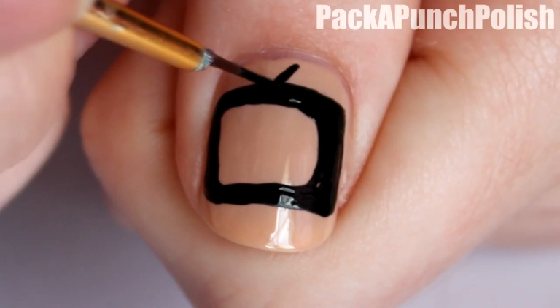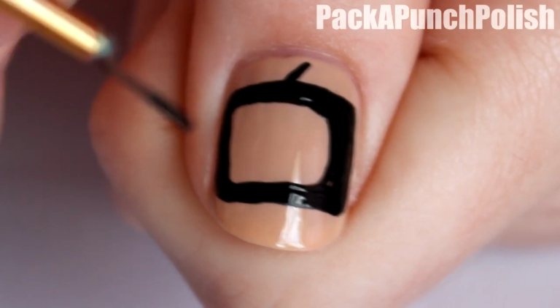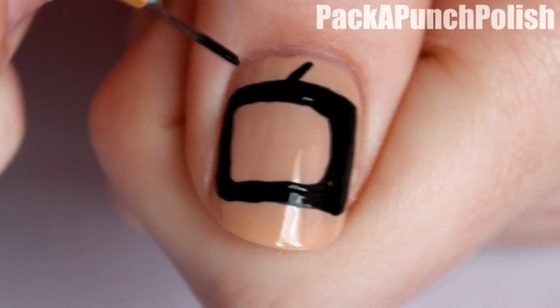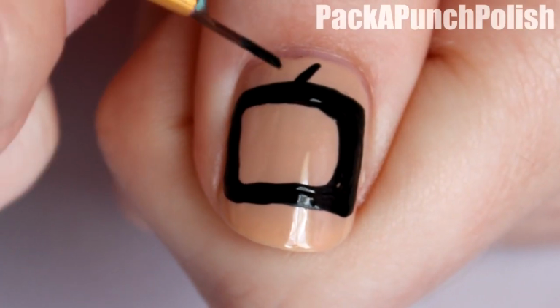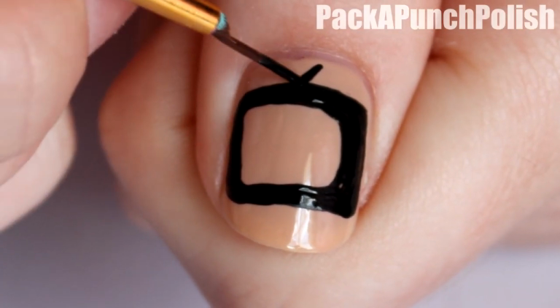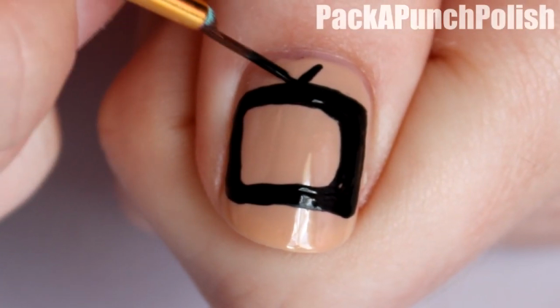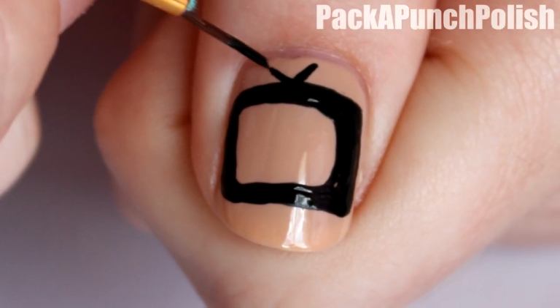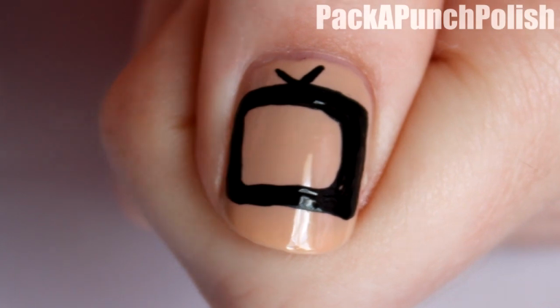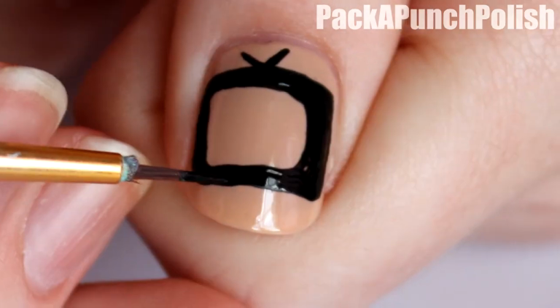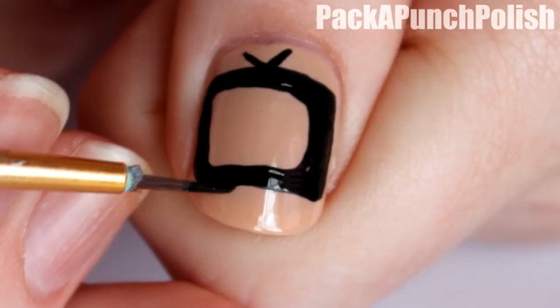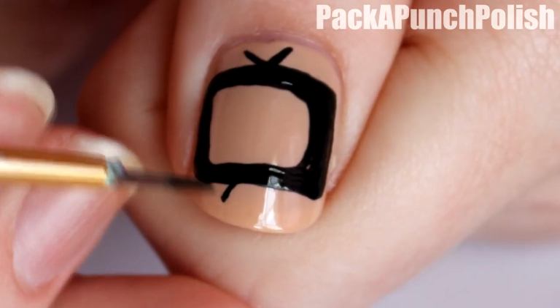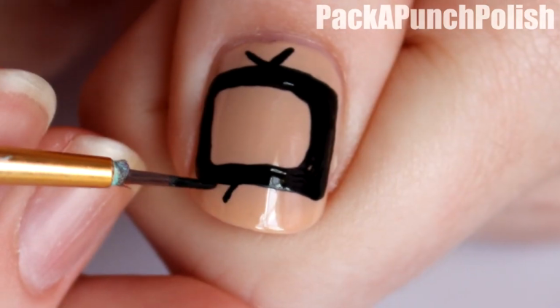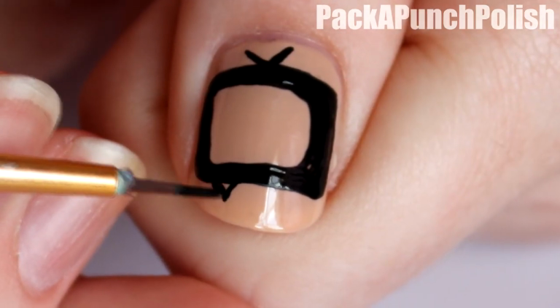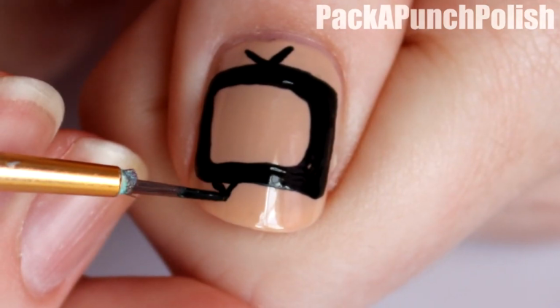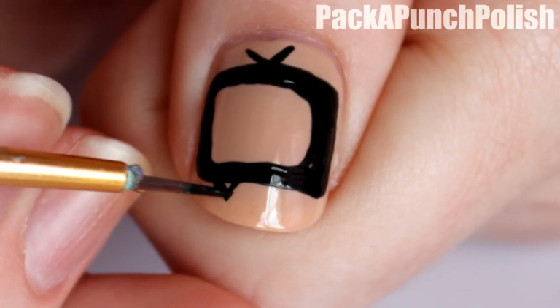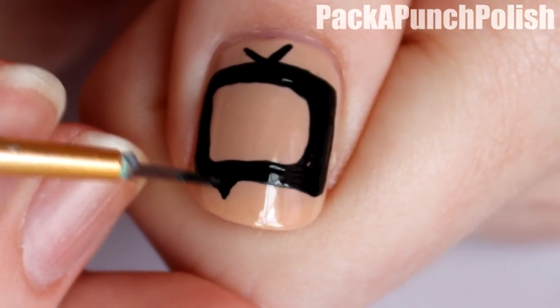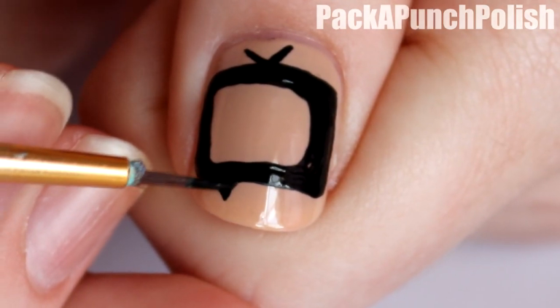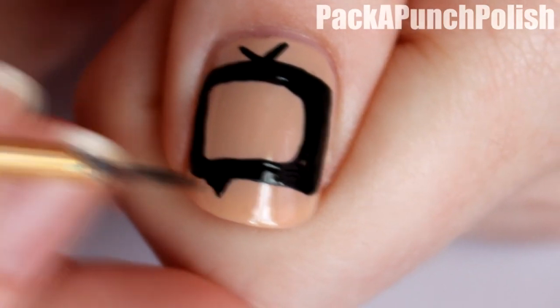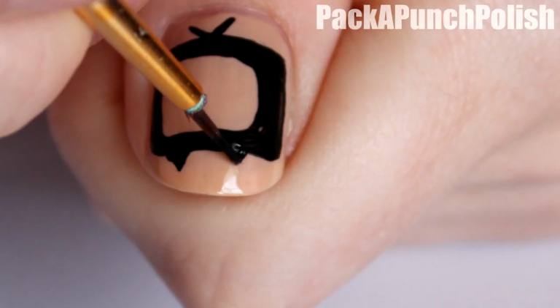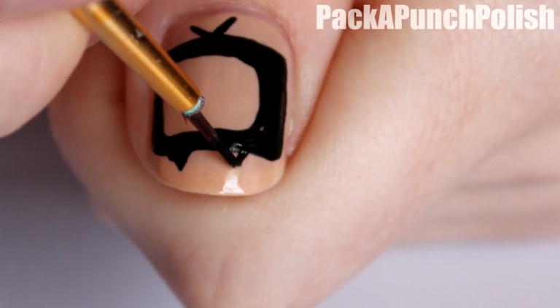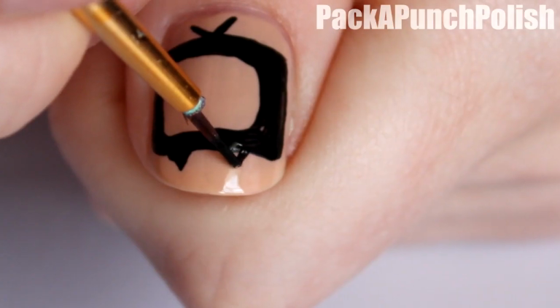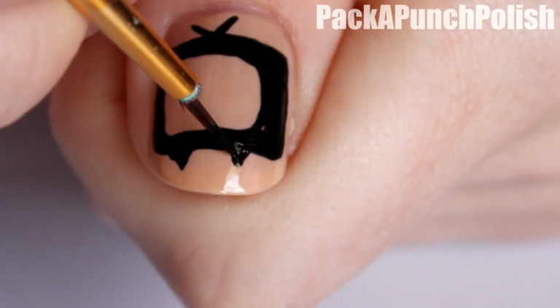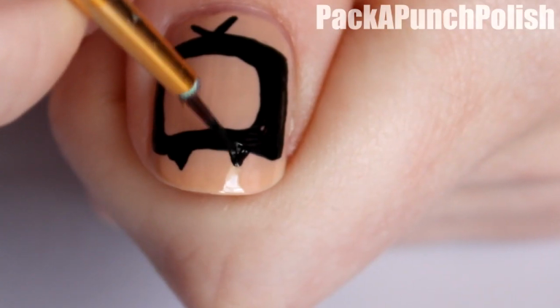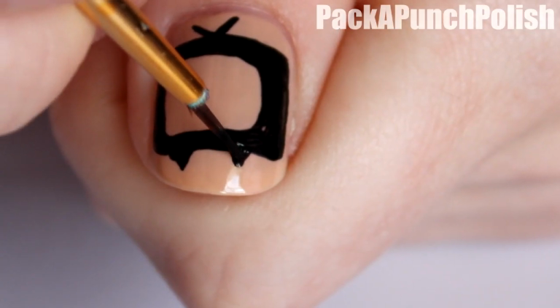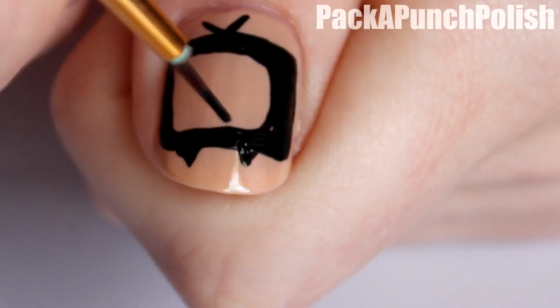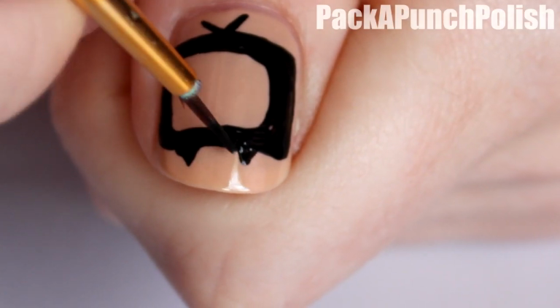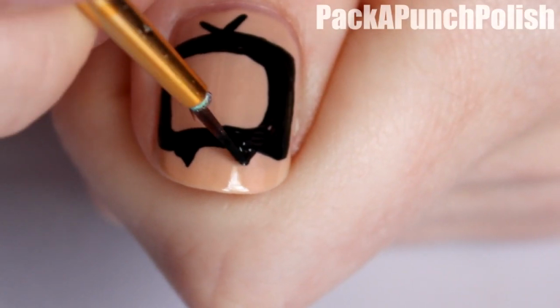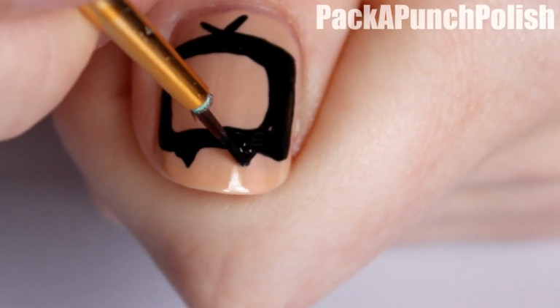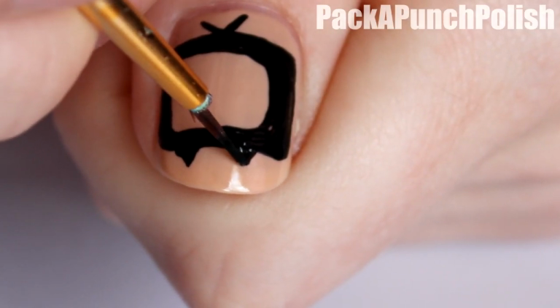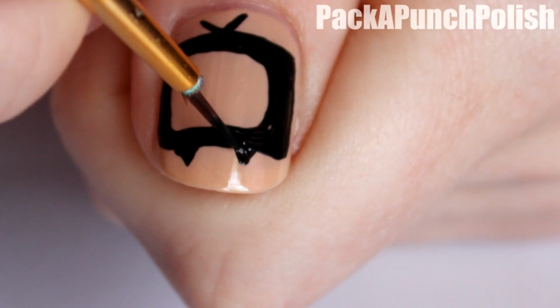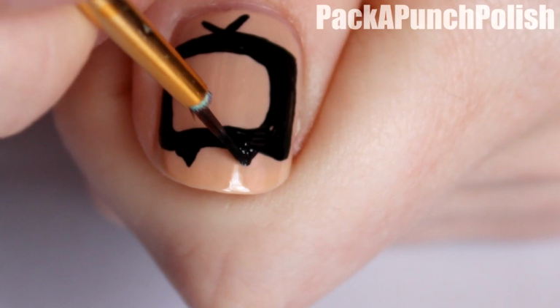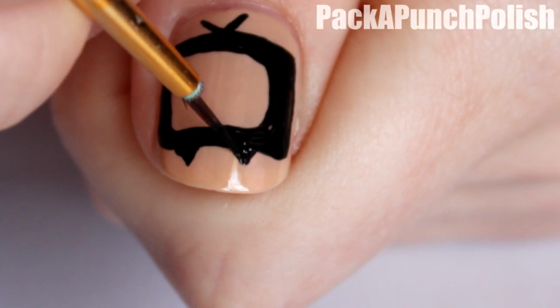On the top you want to put two little lines for the antennas, and then at the bottom you want to make two little triangles for the feet of the TV.